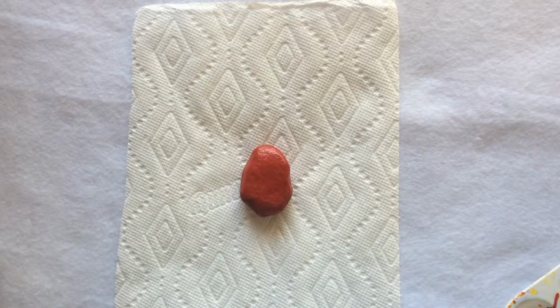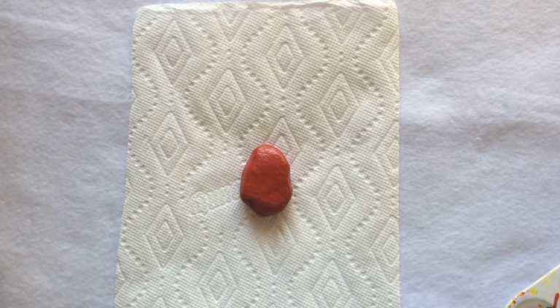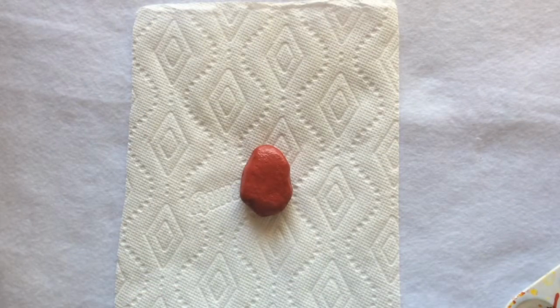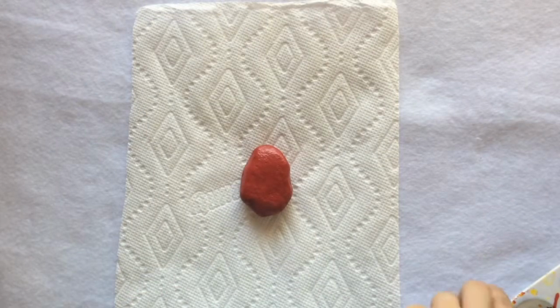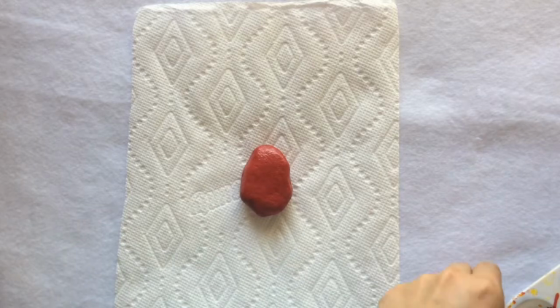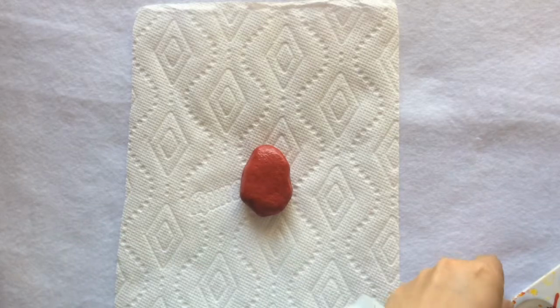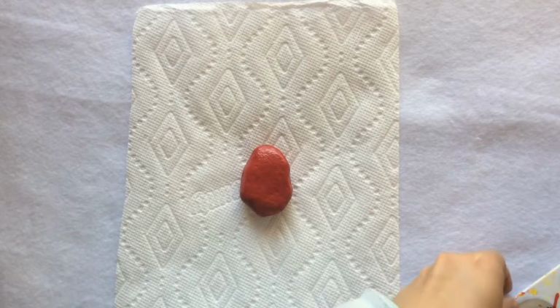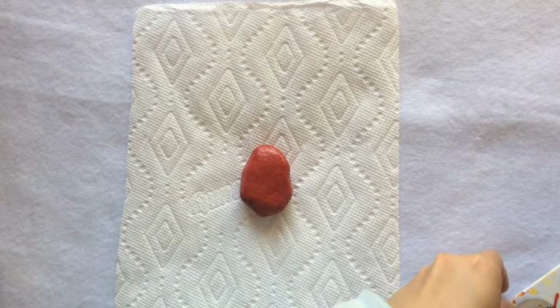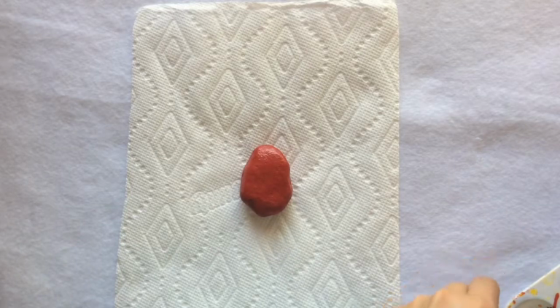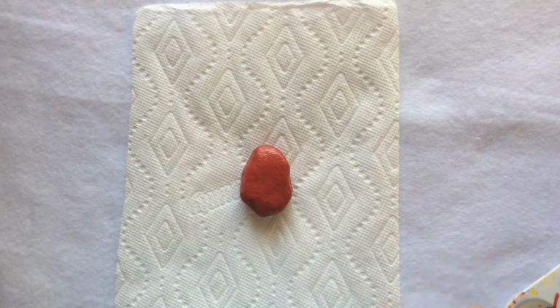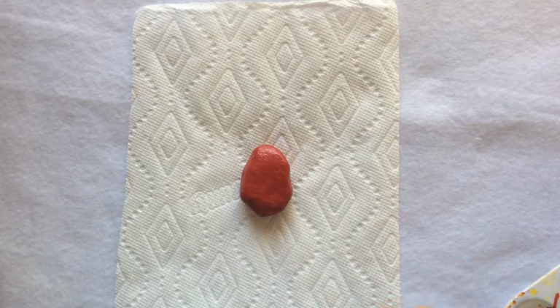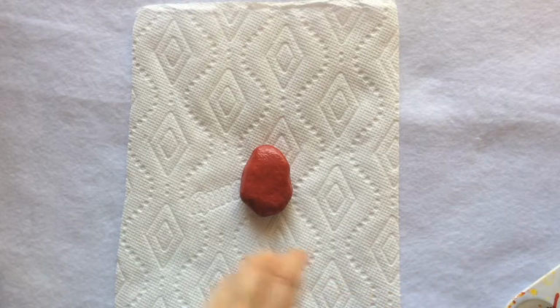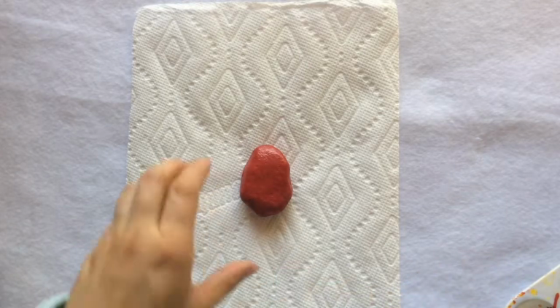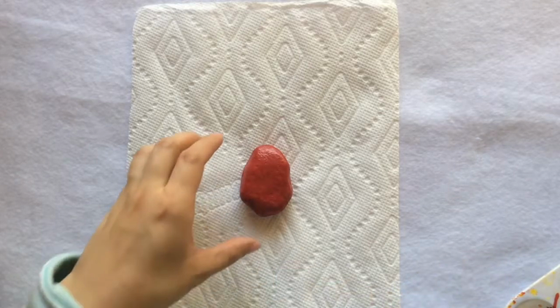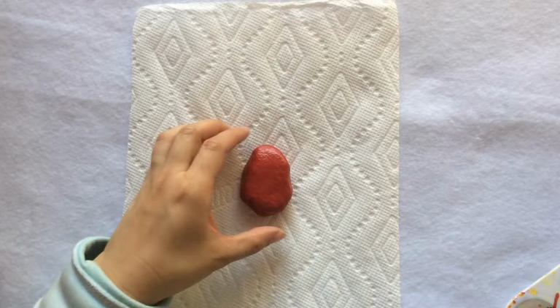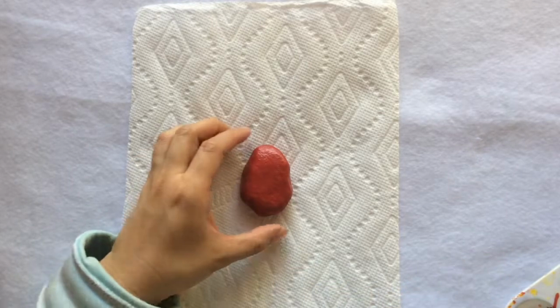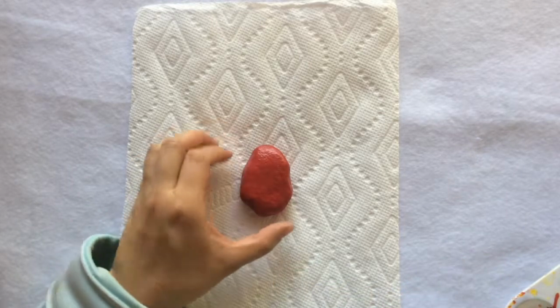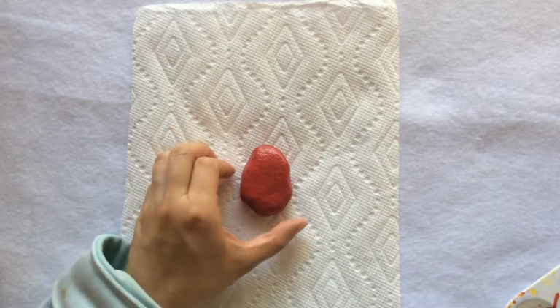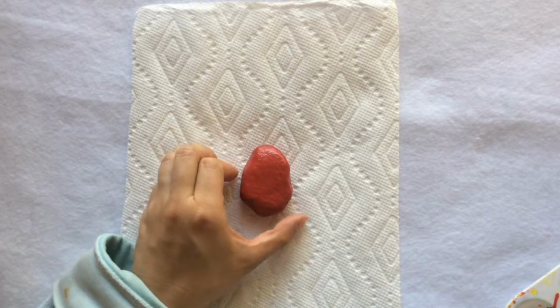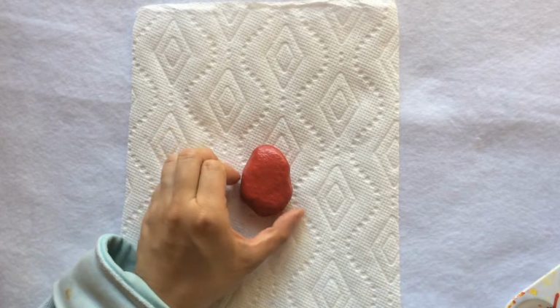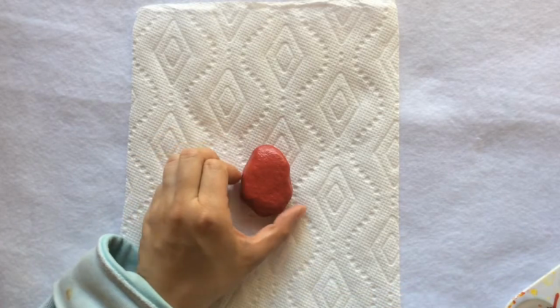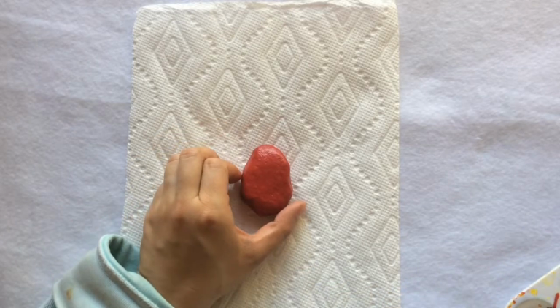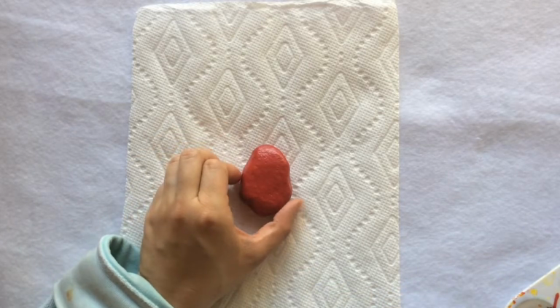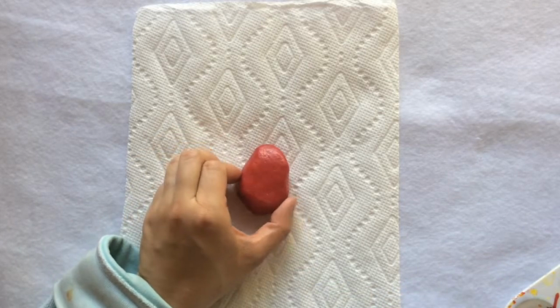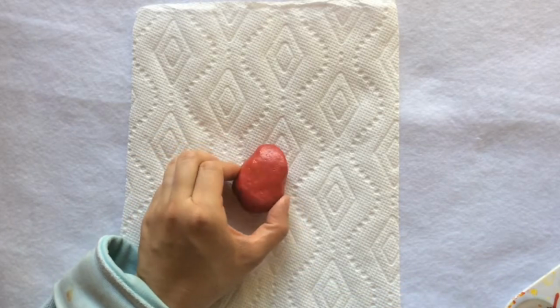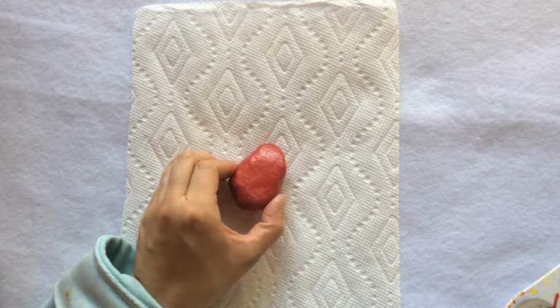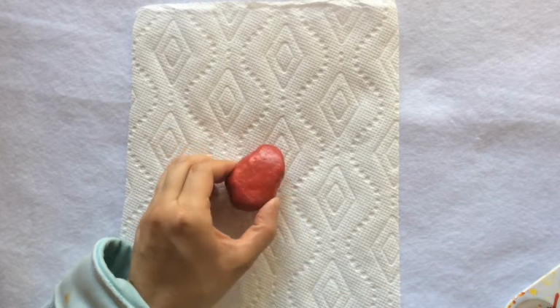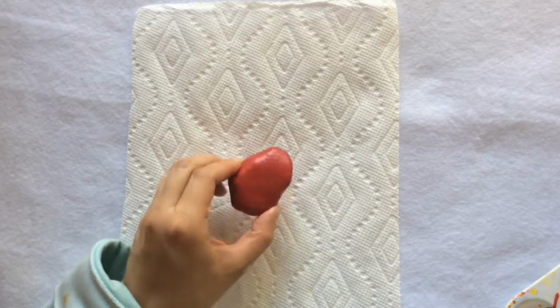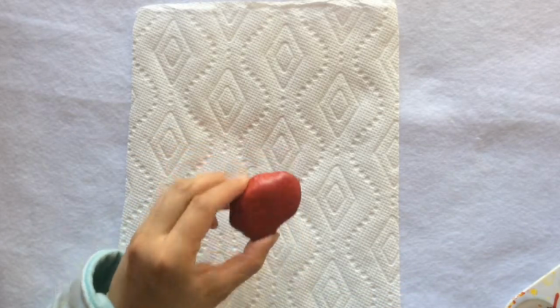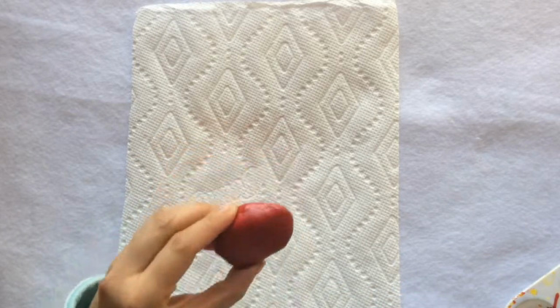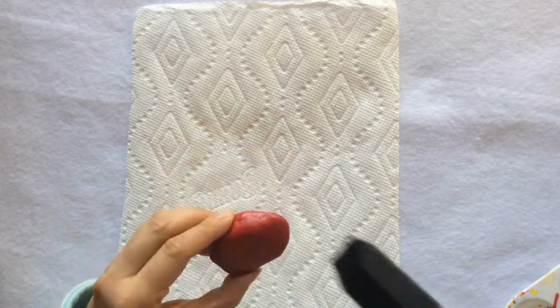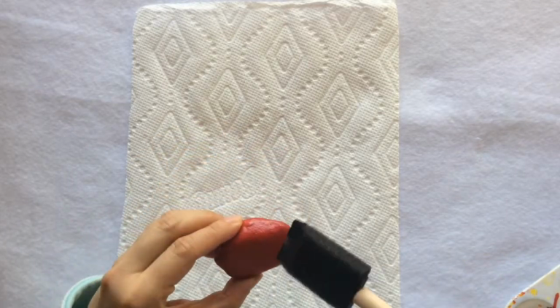Paint the whole rock red. It might take two to three coats to get the full coverage.